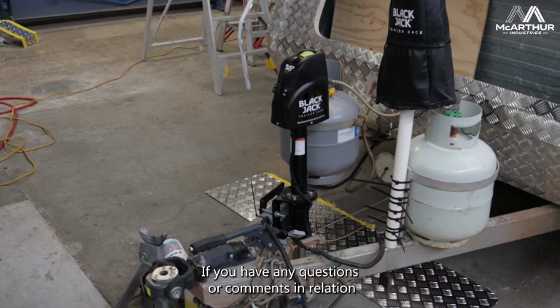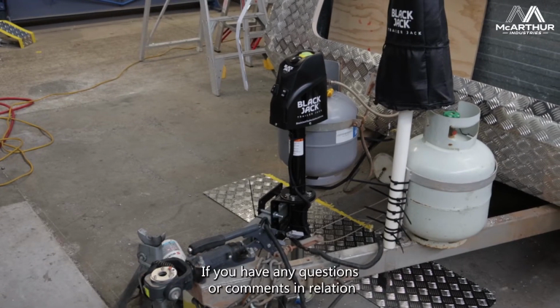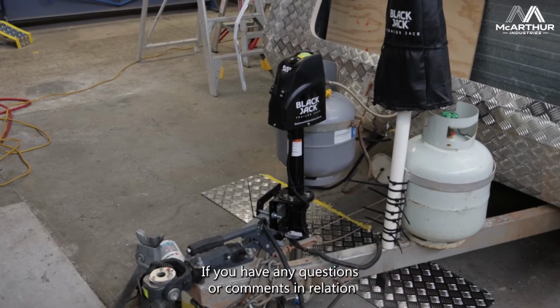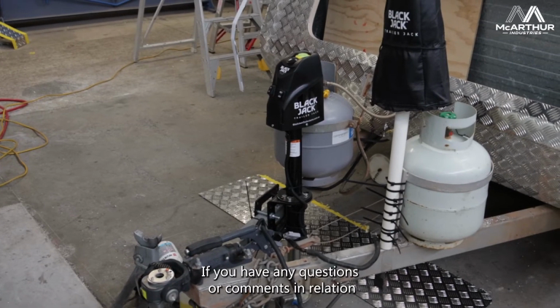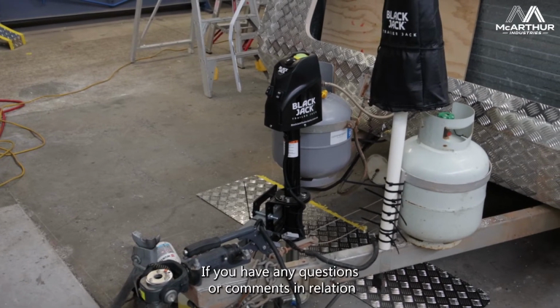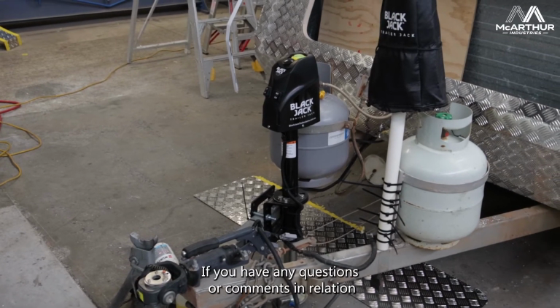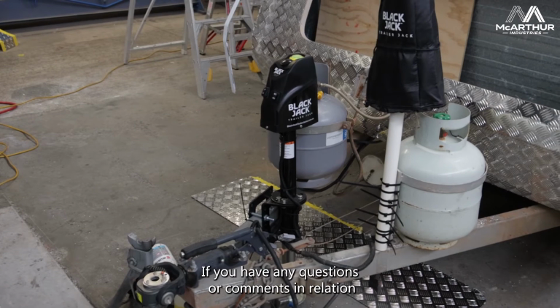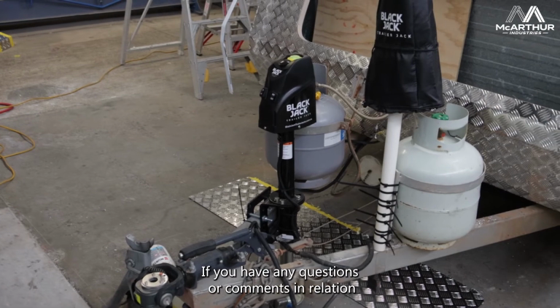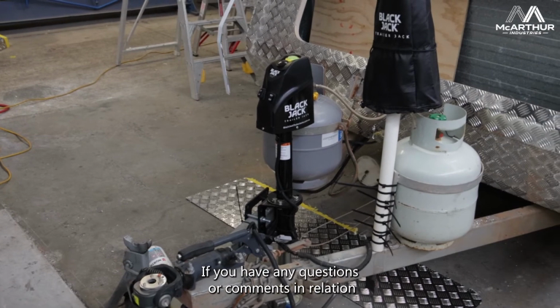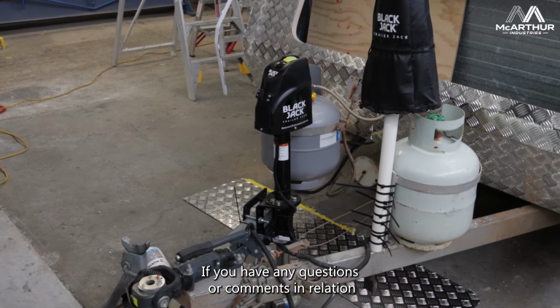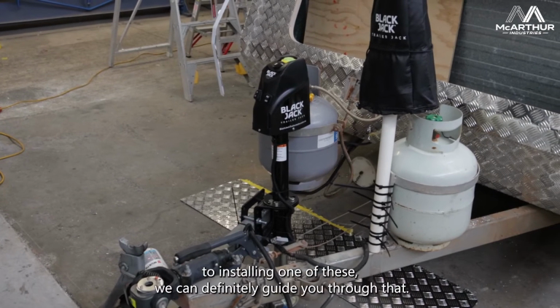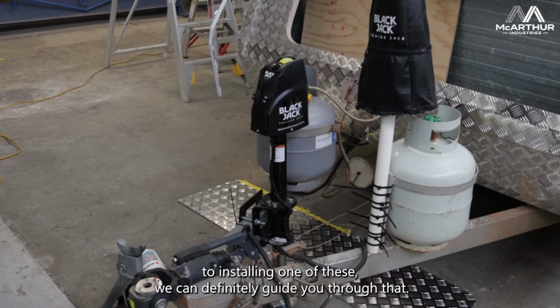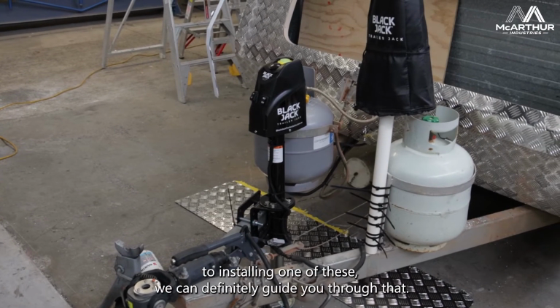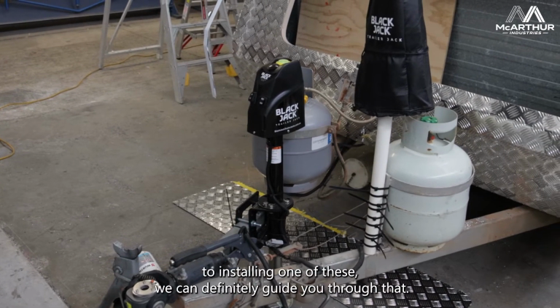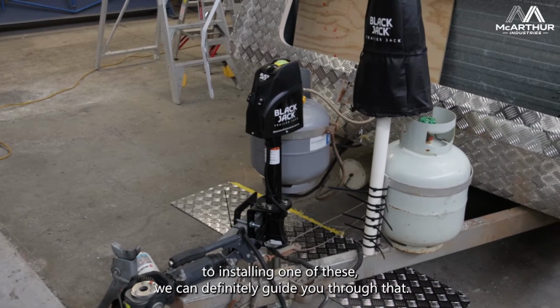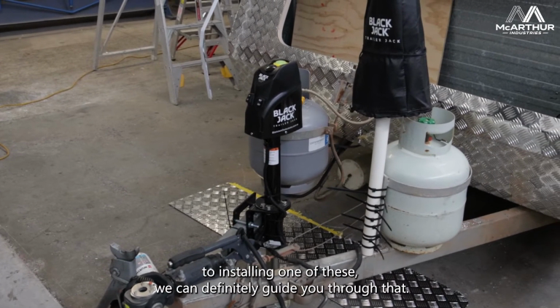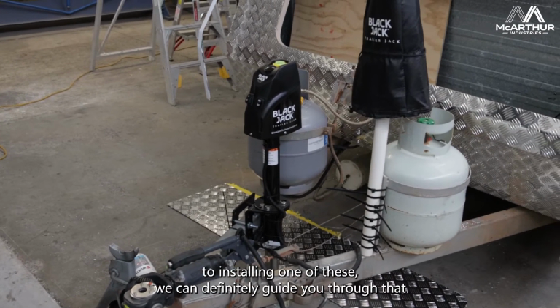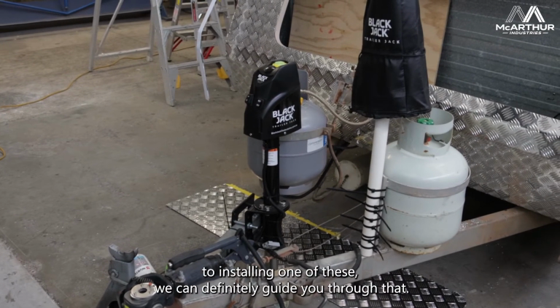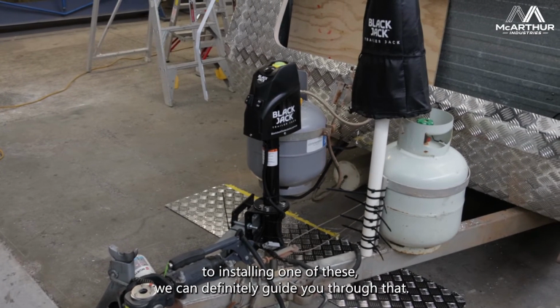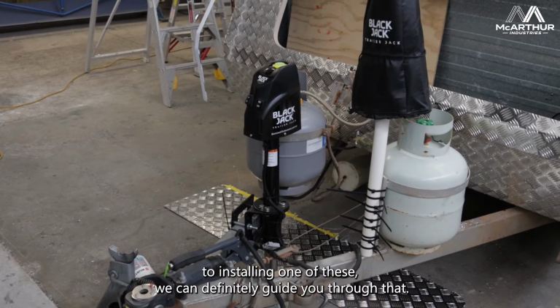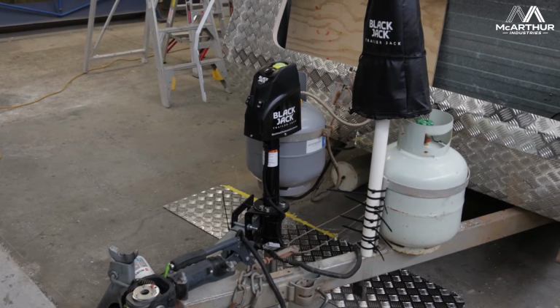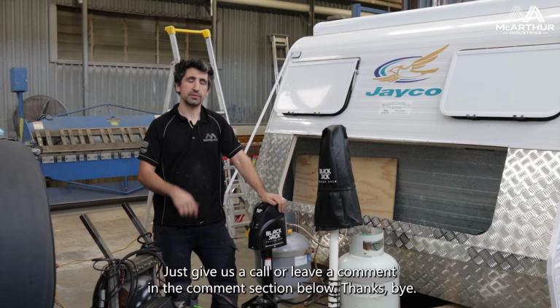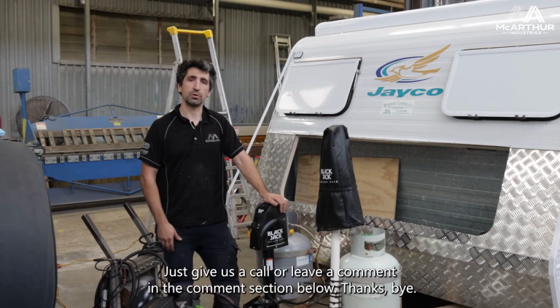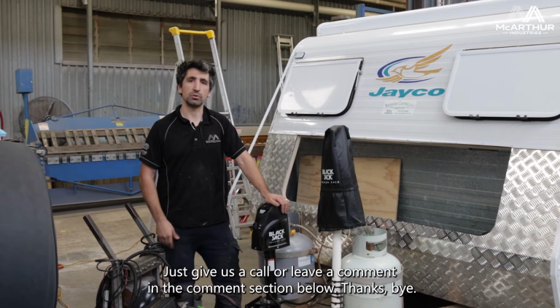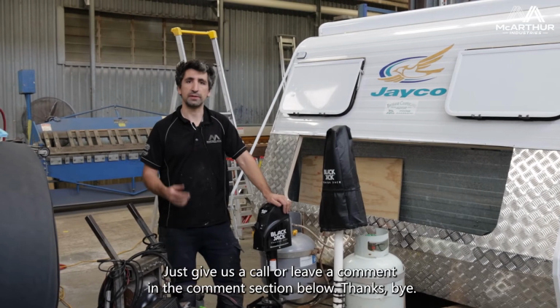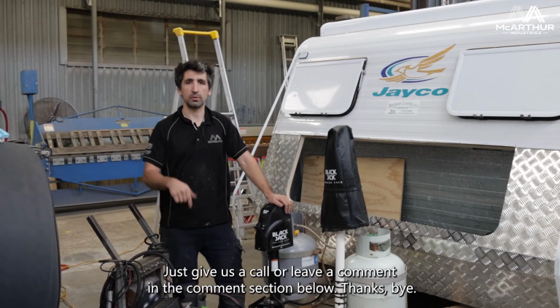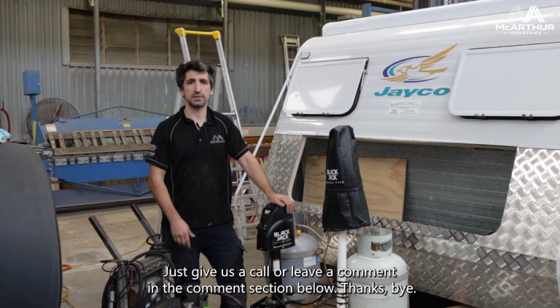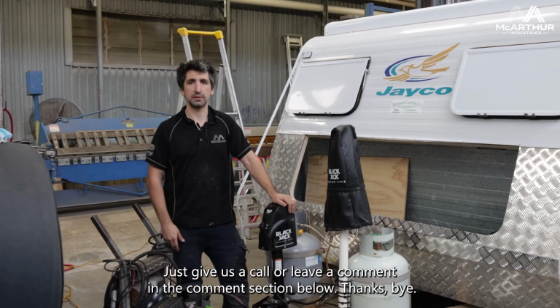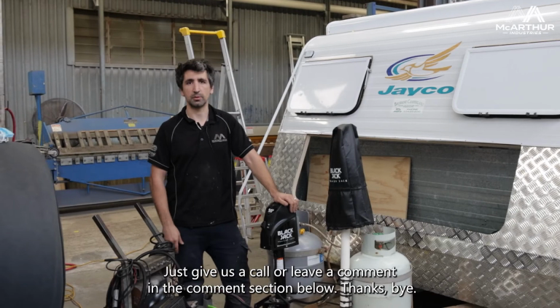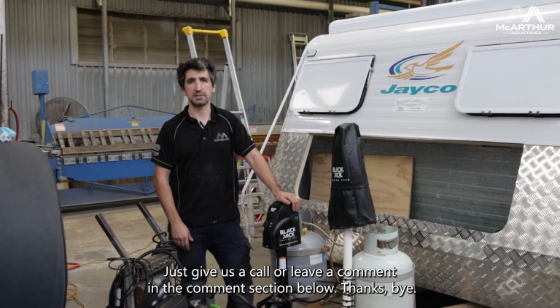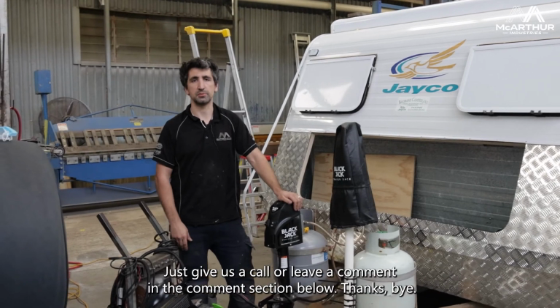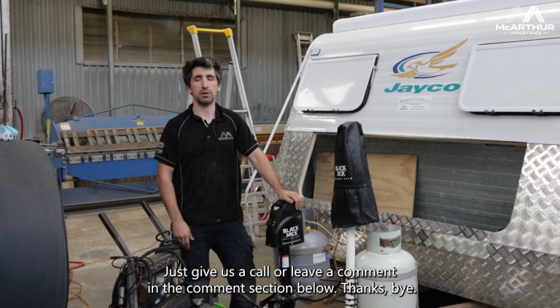If you have any questions or comments in relation to installing one of these, we can definitely guide you through that. Just give us a call or leave a comment in the comment section below.